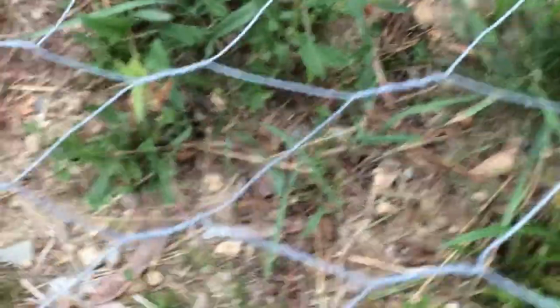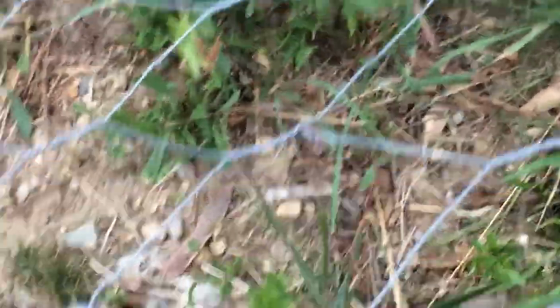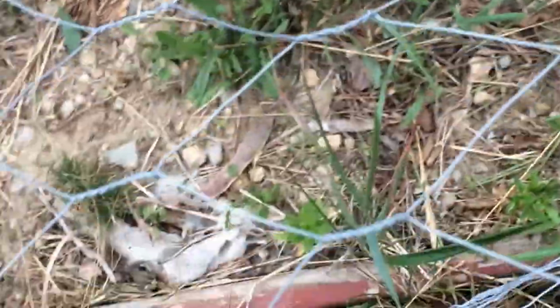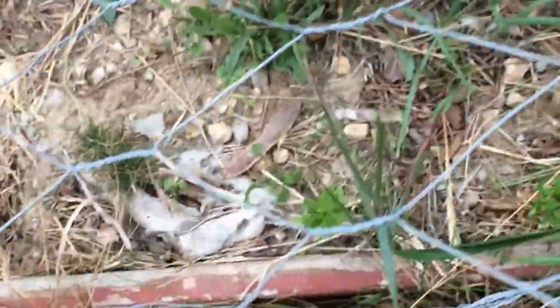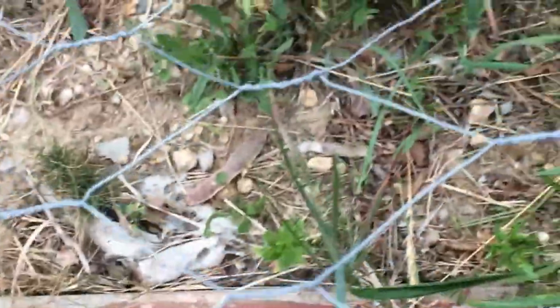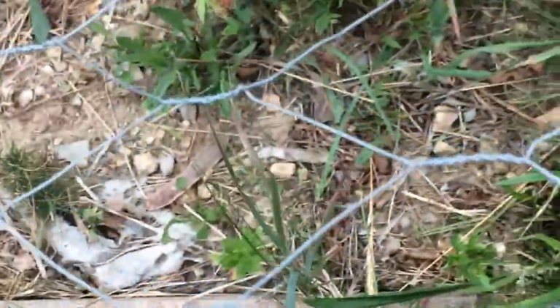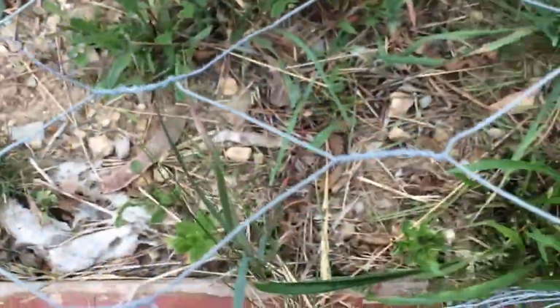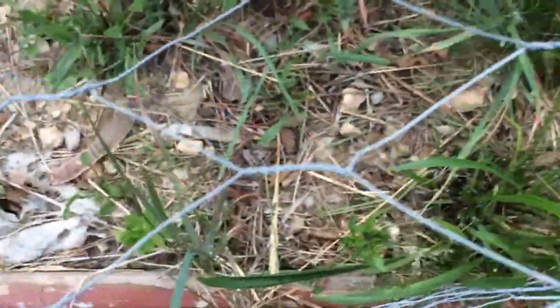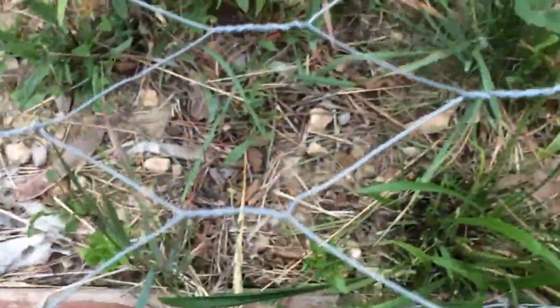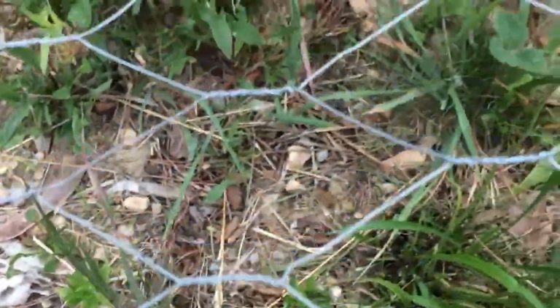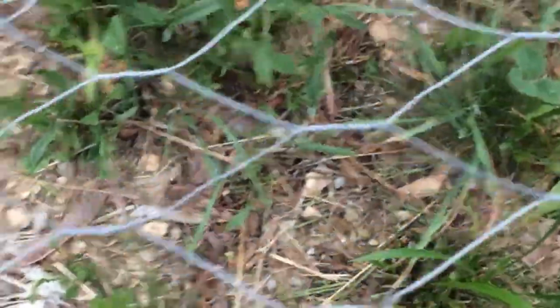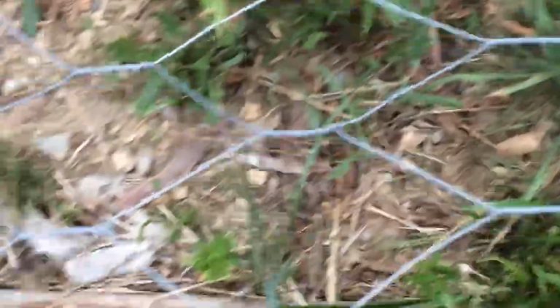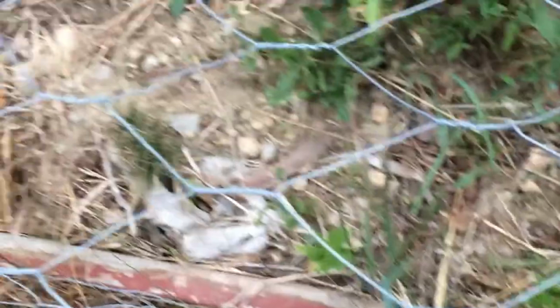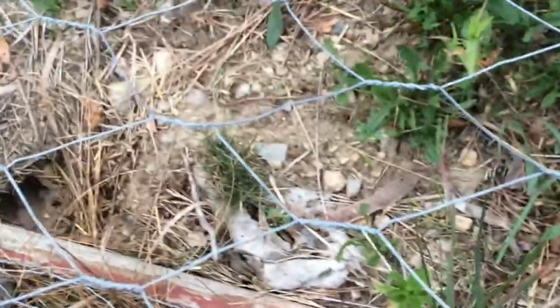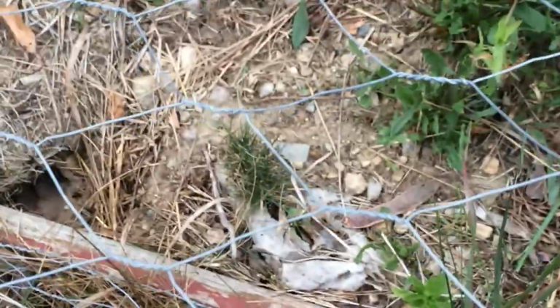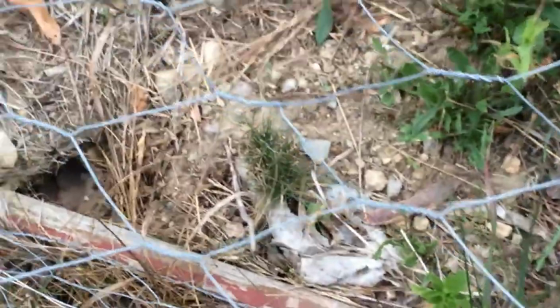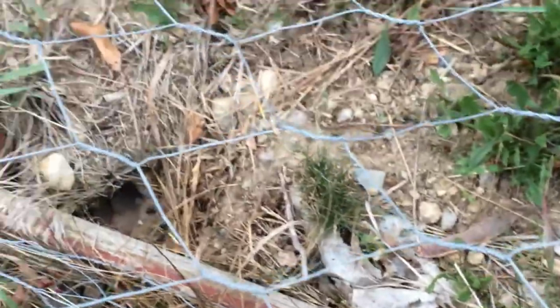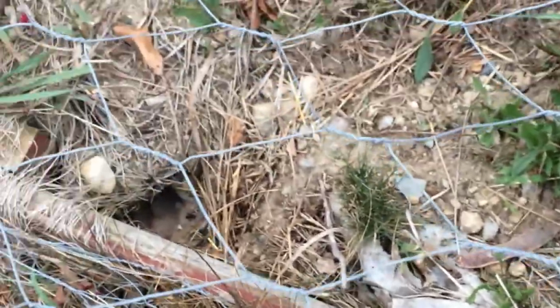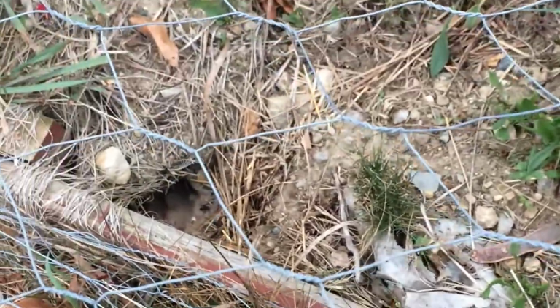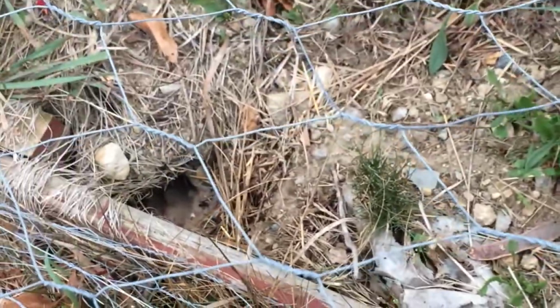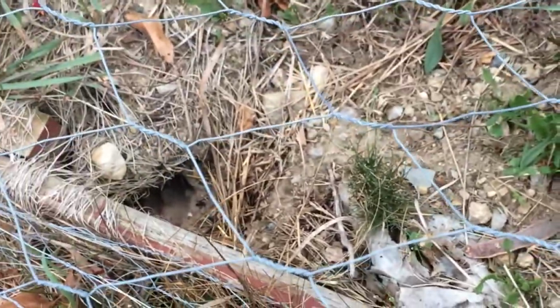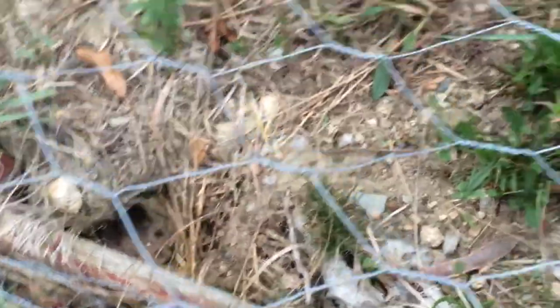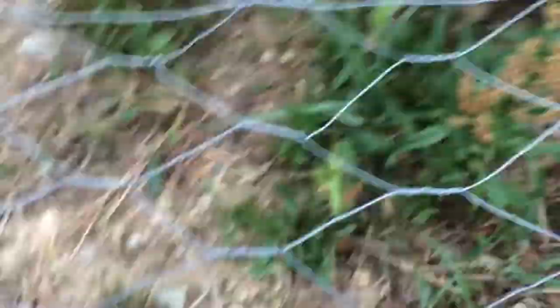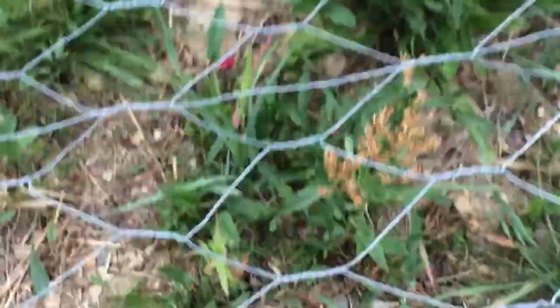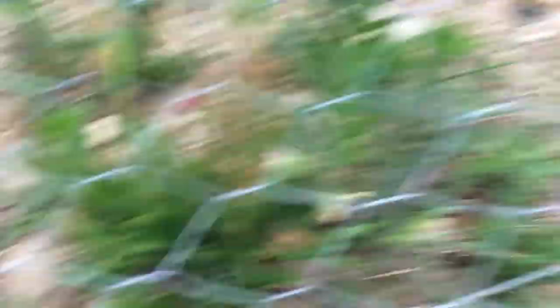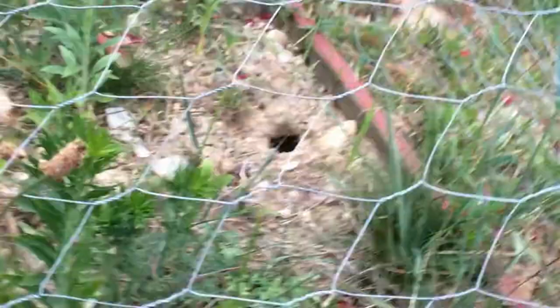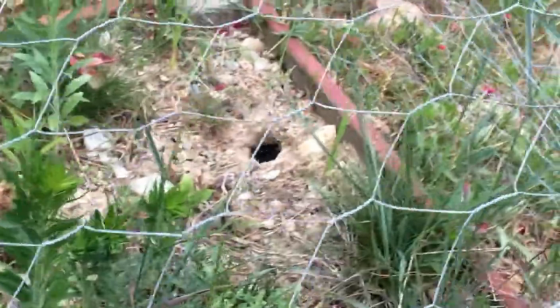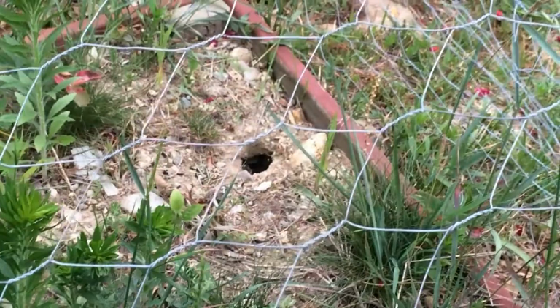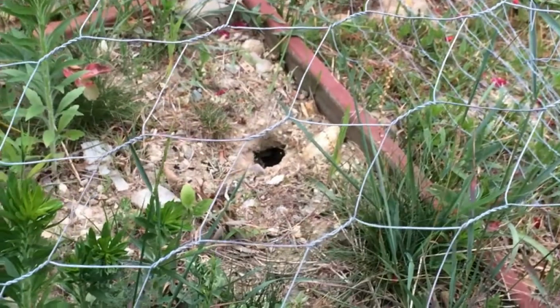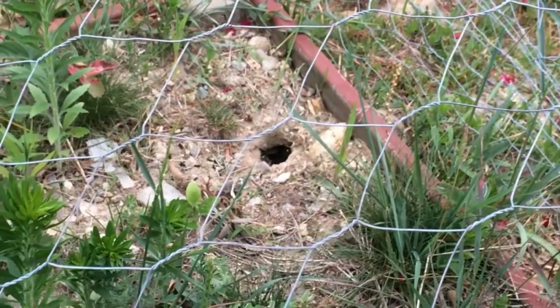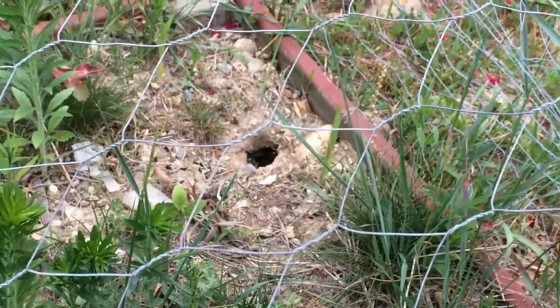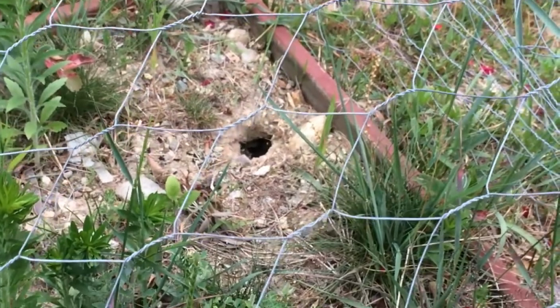You can see the holes that the chipmunk made. Look at it — just big holes everywhere in my strawberry patch.